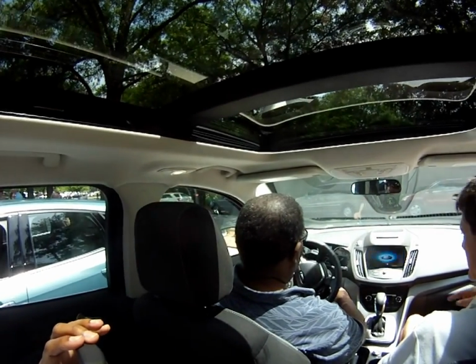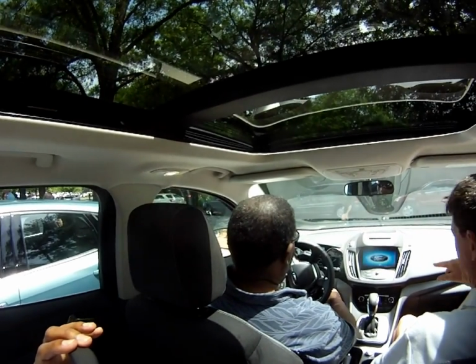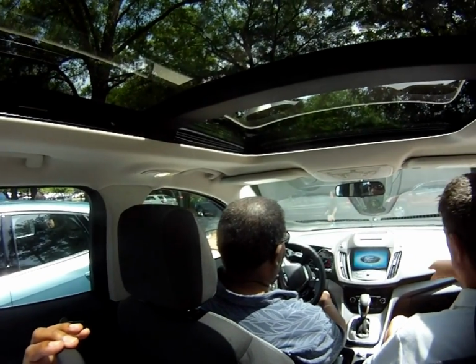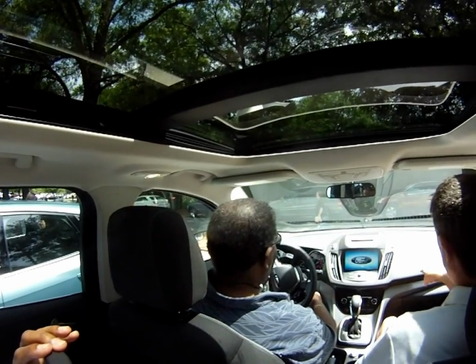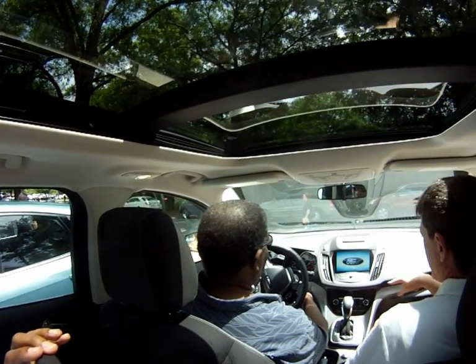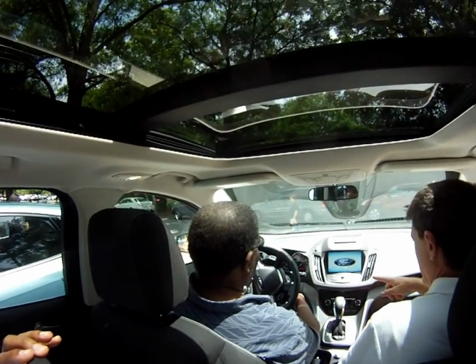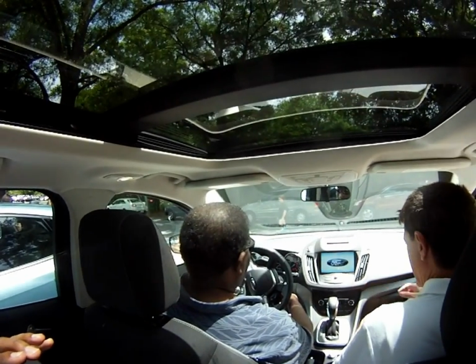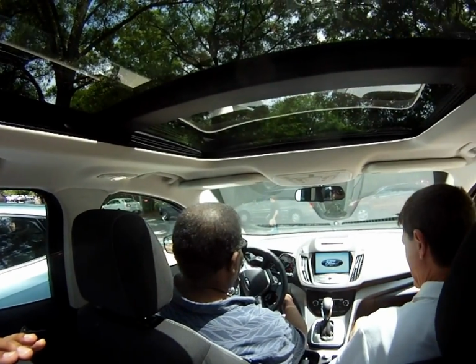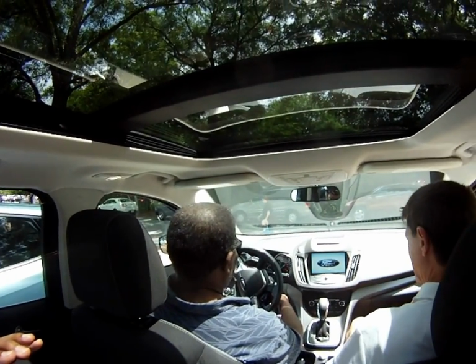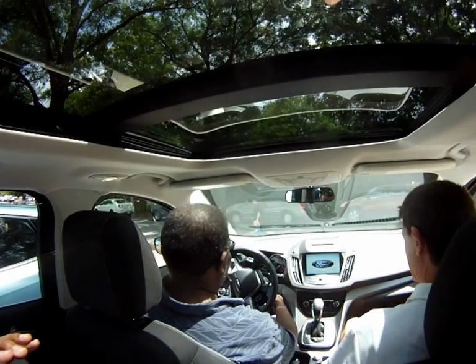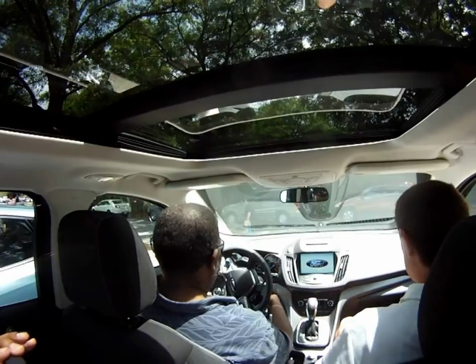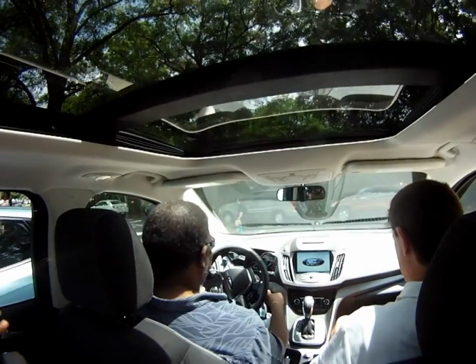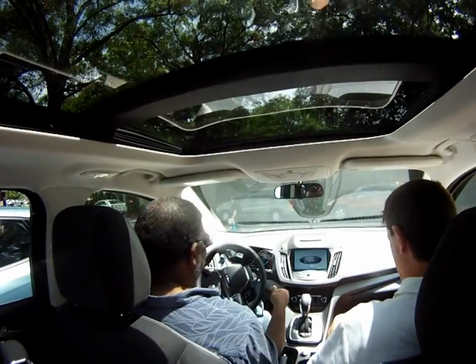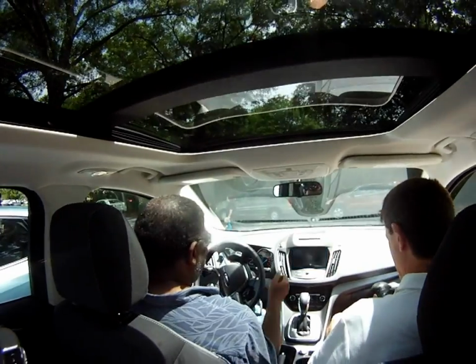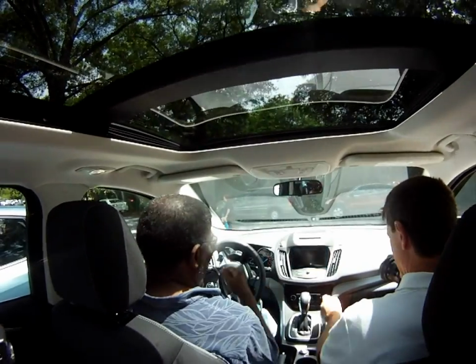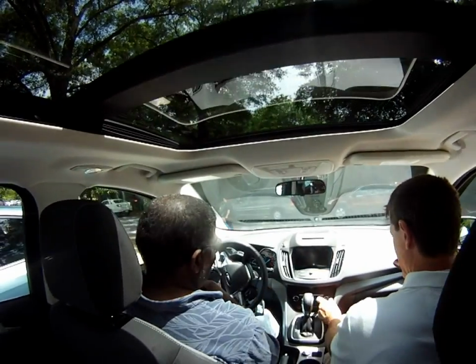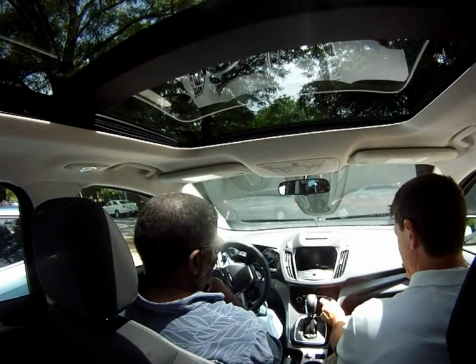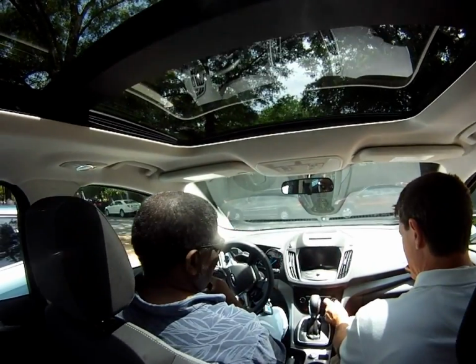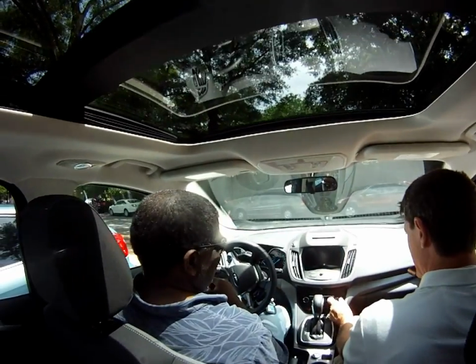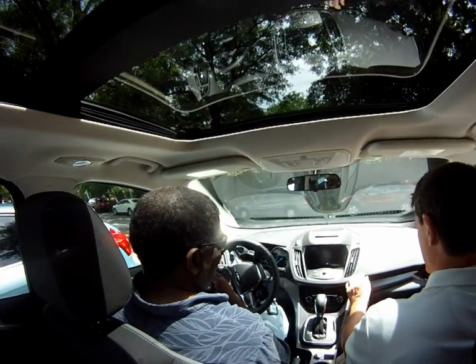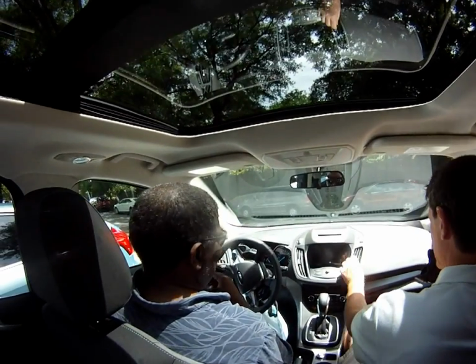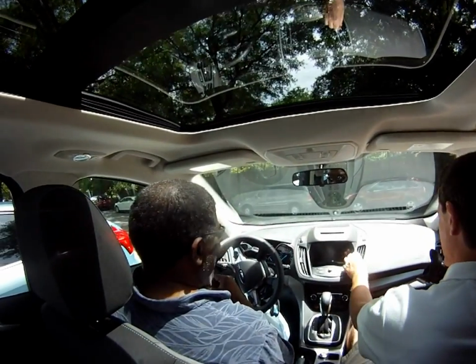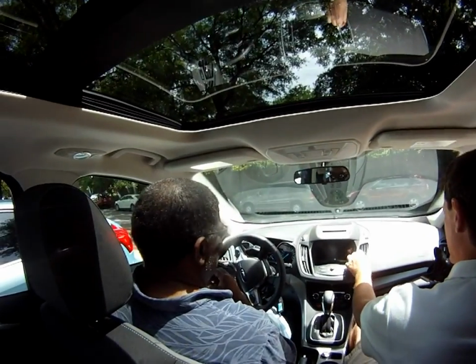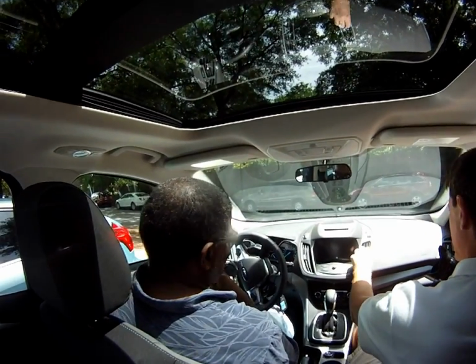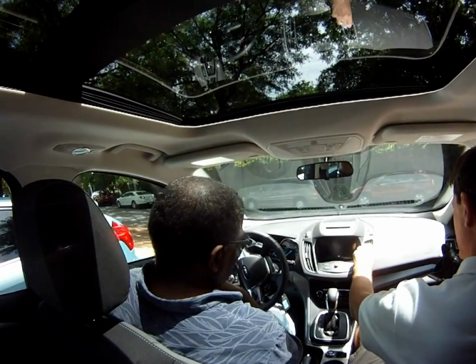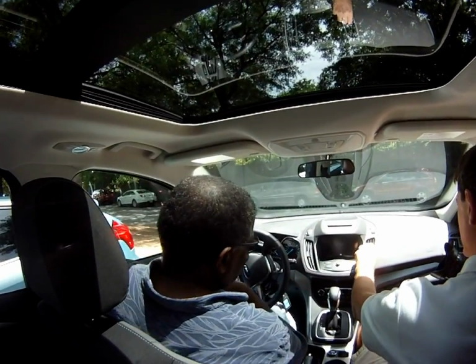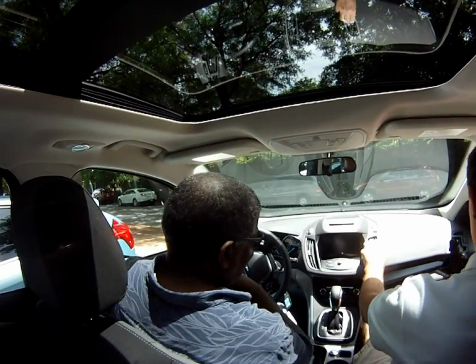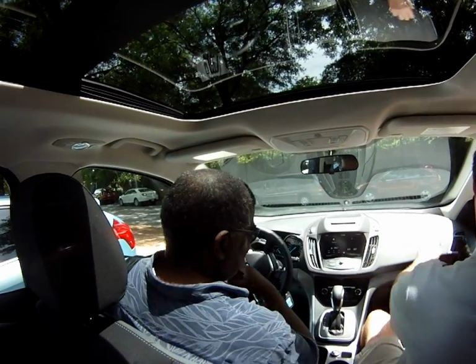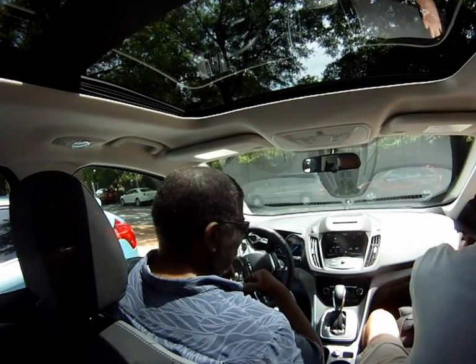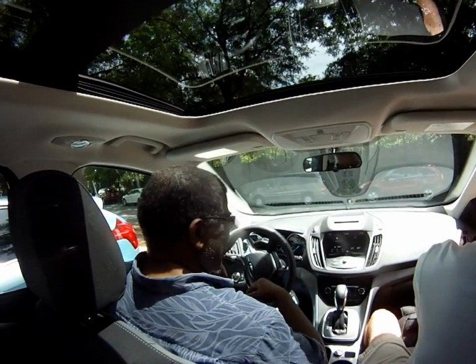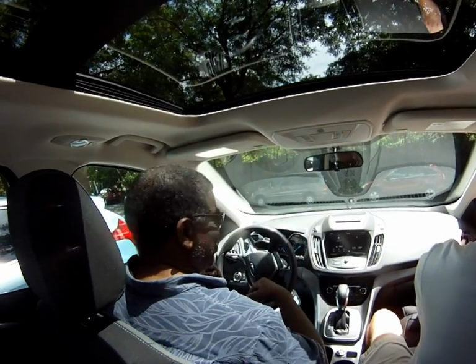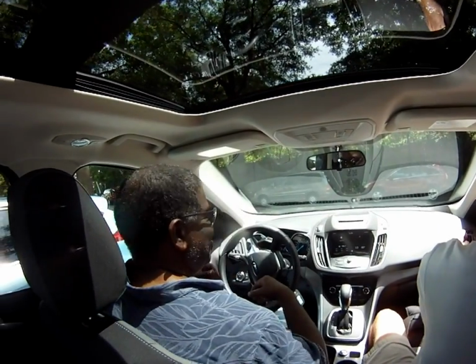This one doesn't have the button. You have to do a key — you have to turn the key. That's why I'm looking for the button, and the key's already in there.